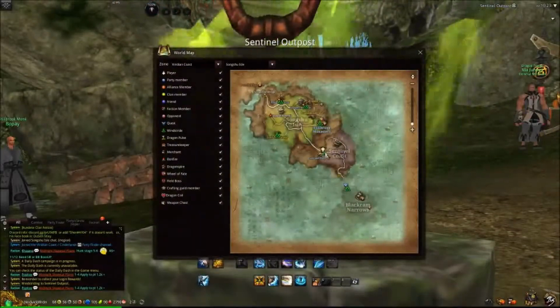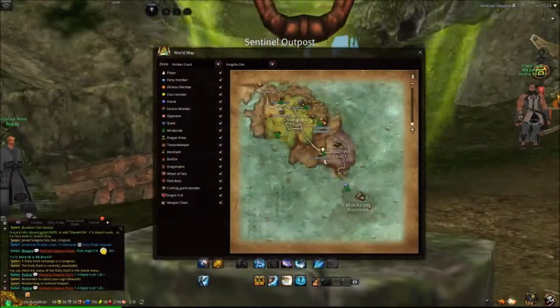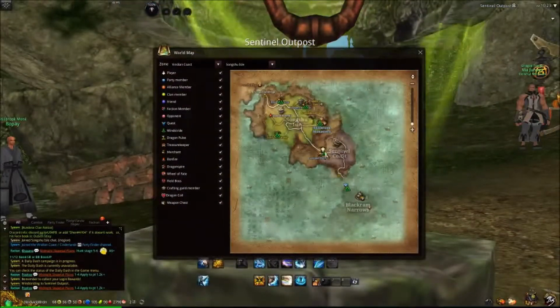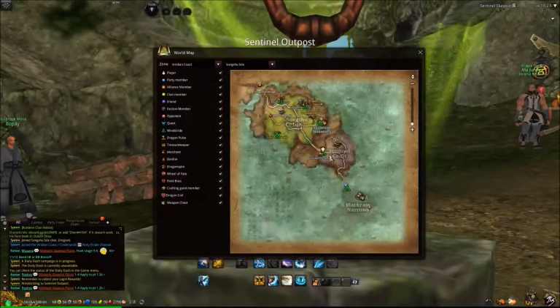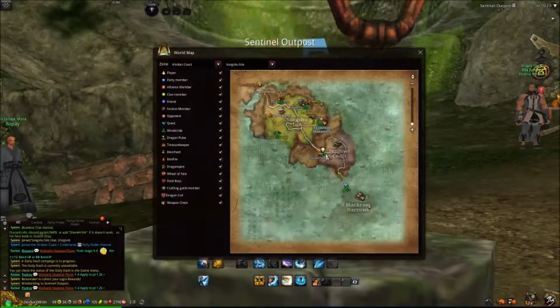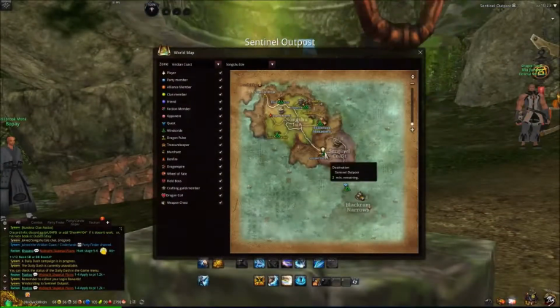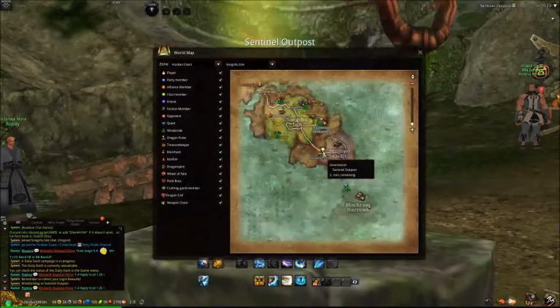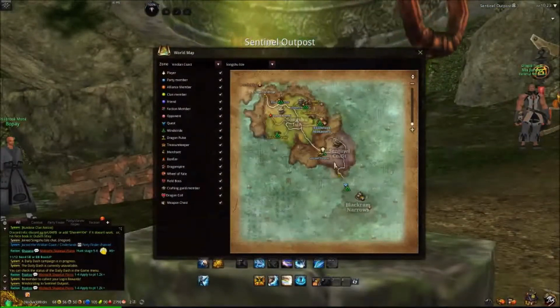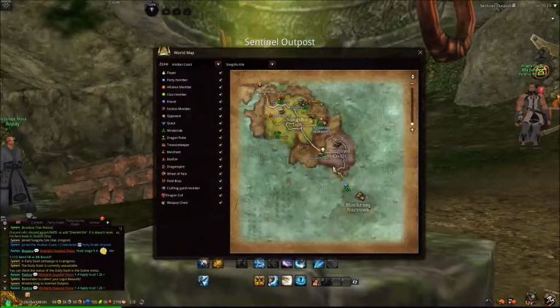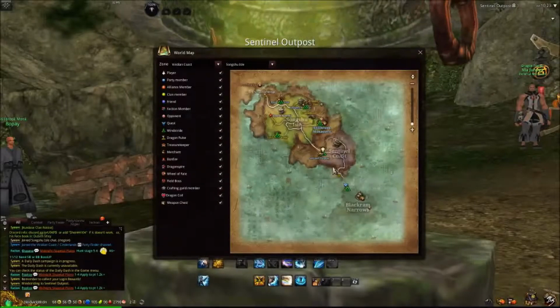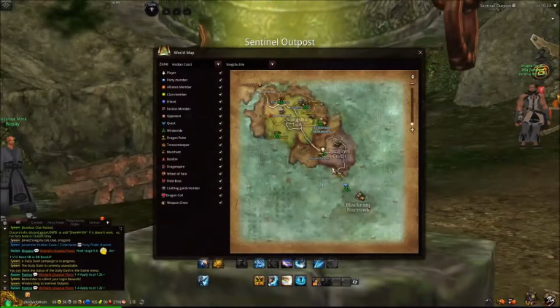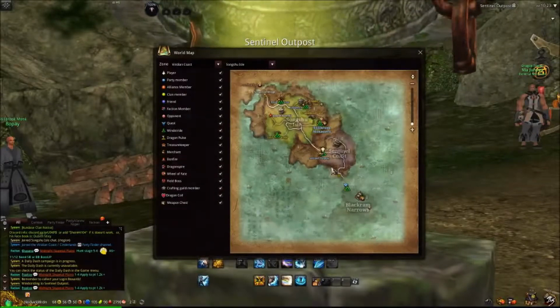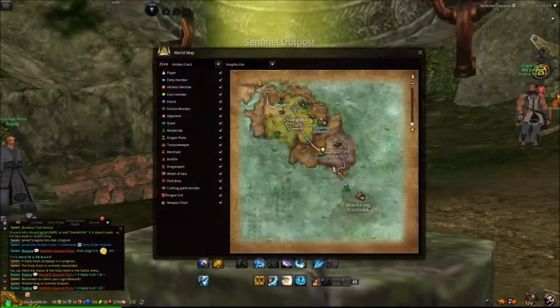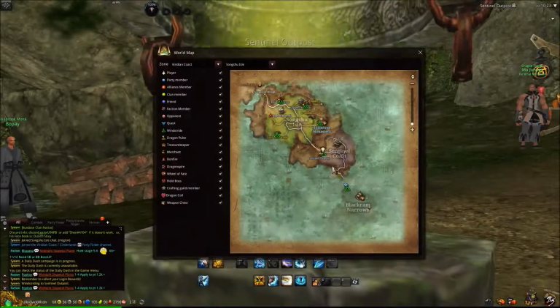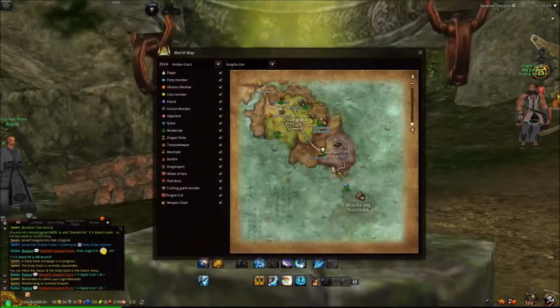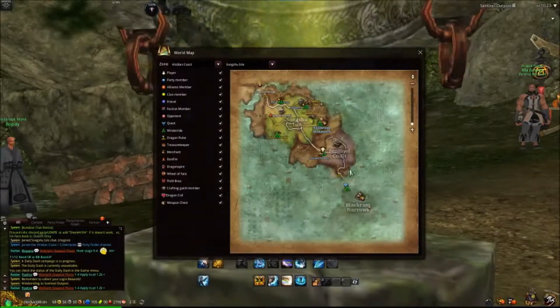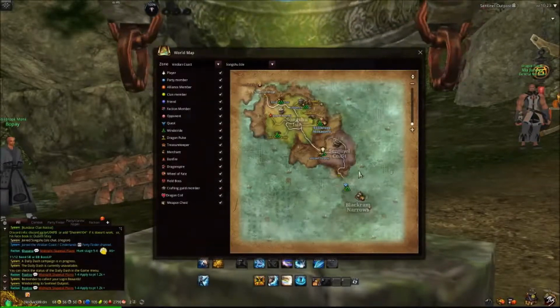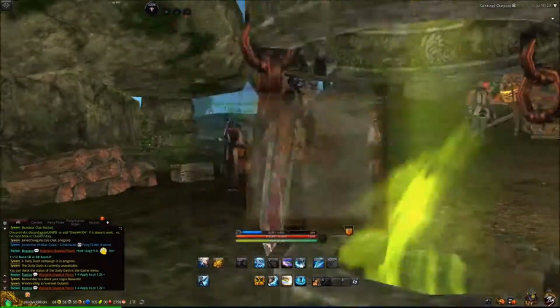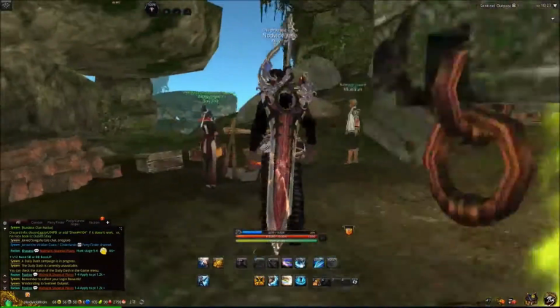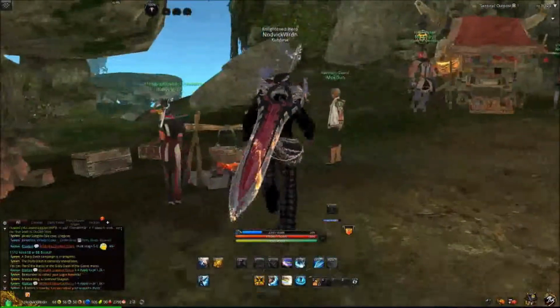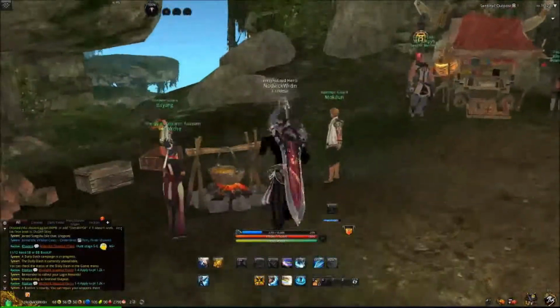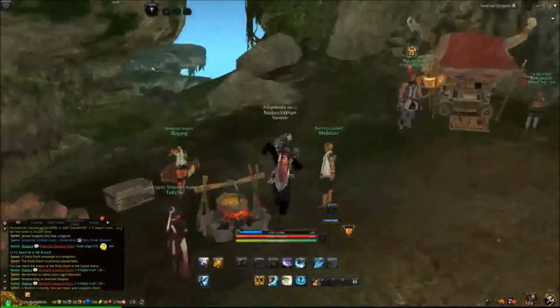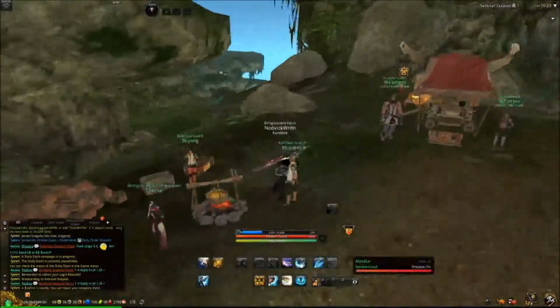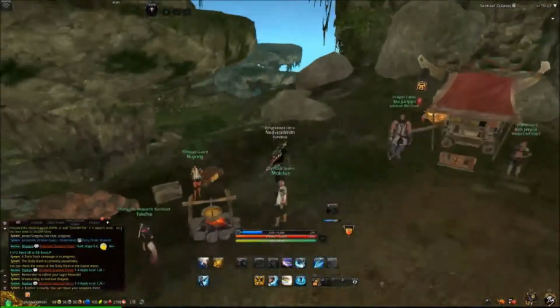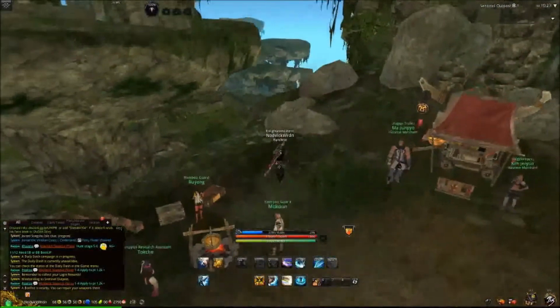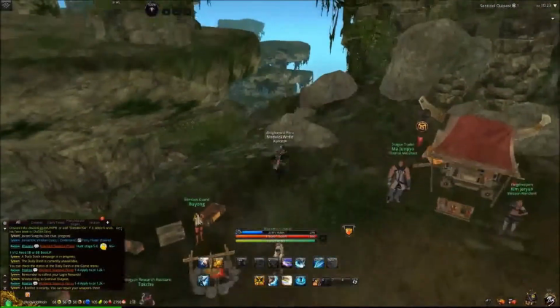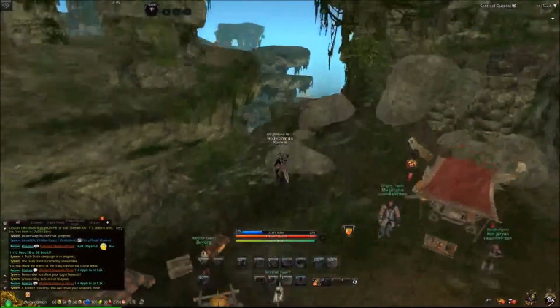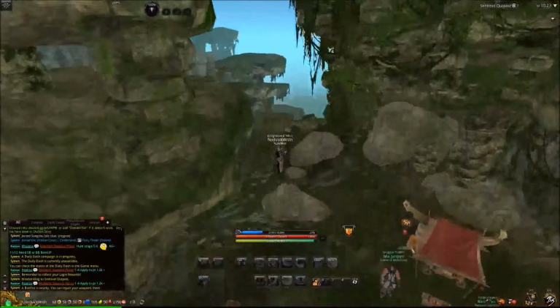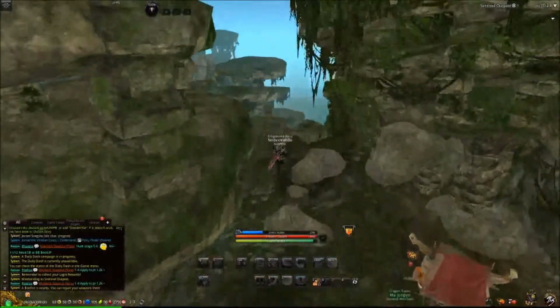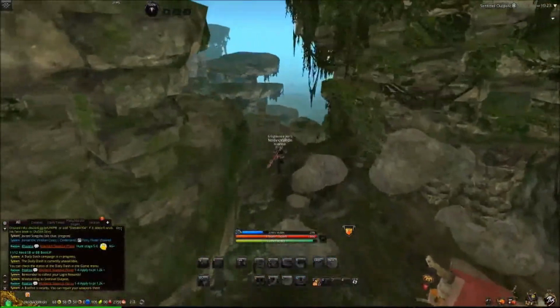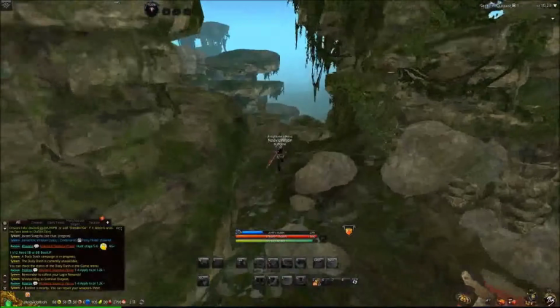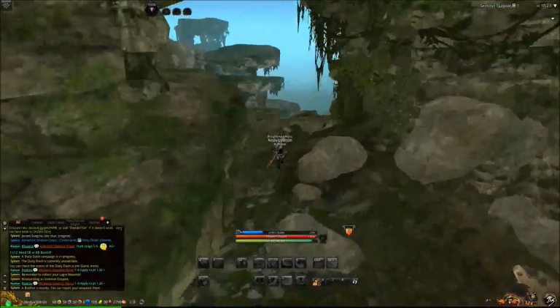So right here, this Sentinel Outpost, and you're going to want to walk over to this corner here. The best way to do that is just go right over these two rocks.